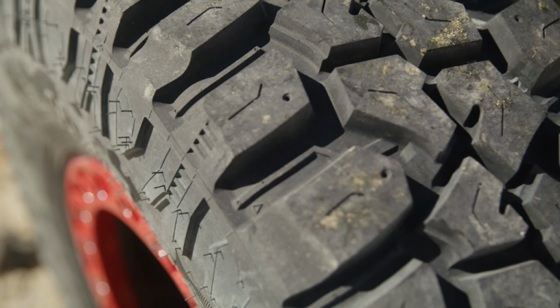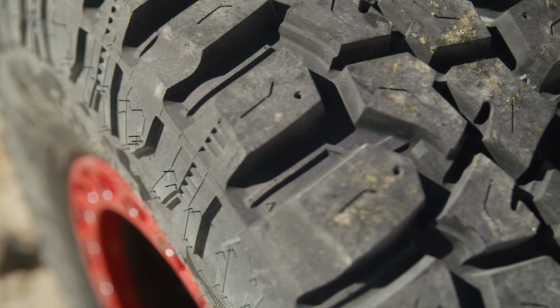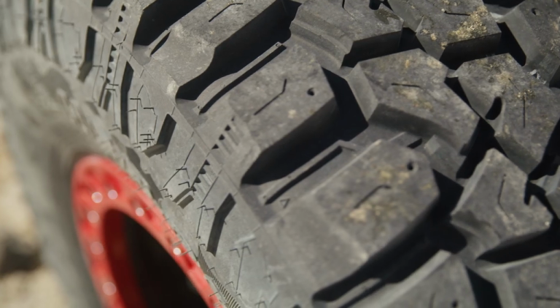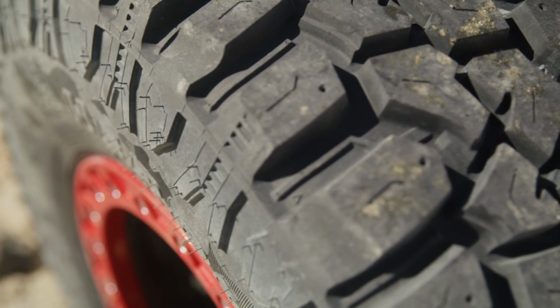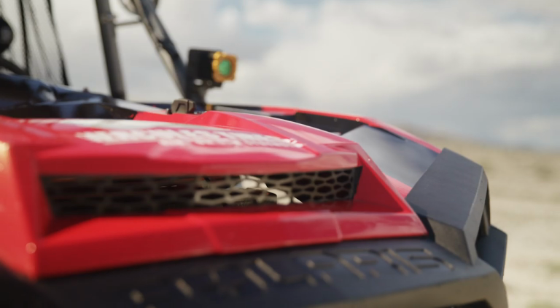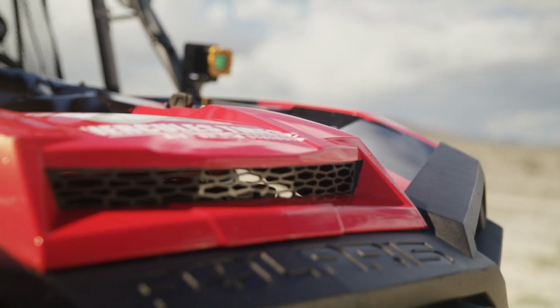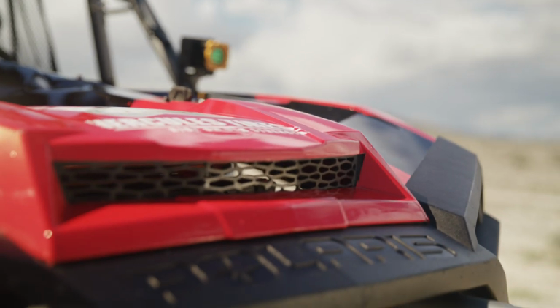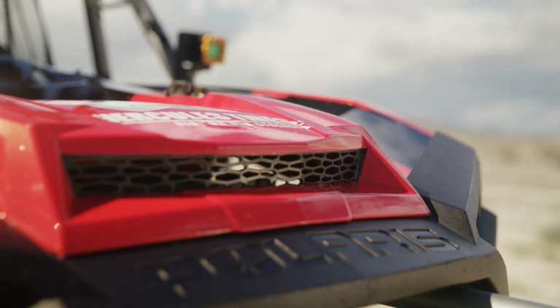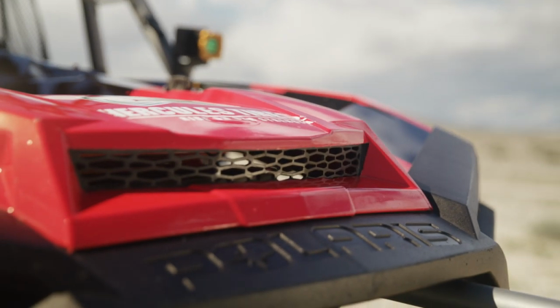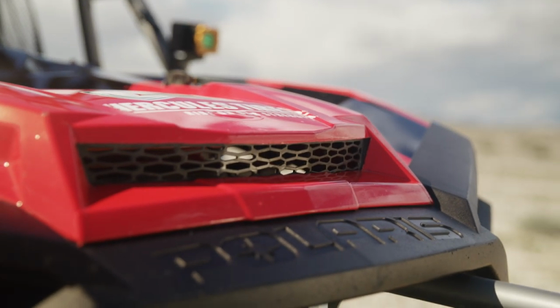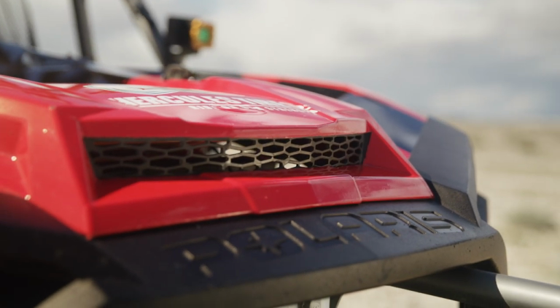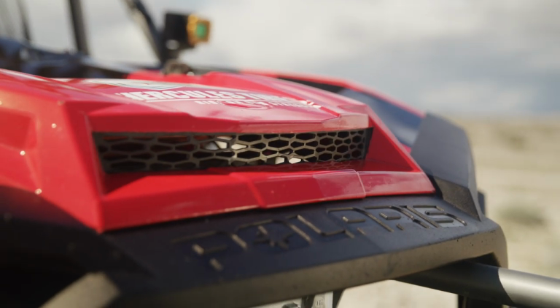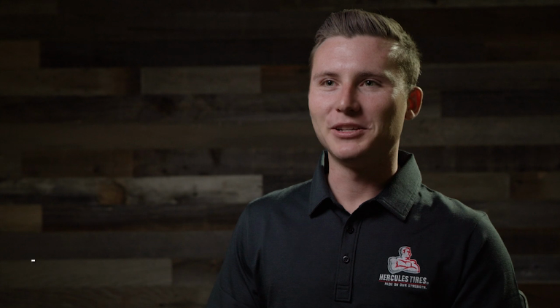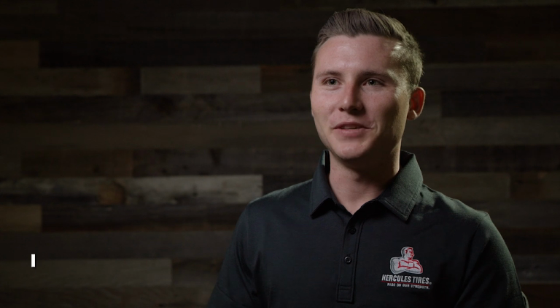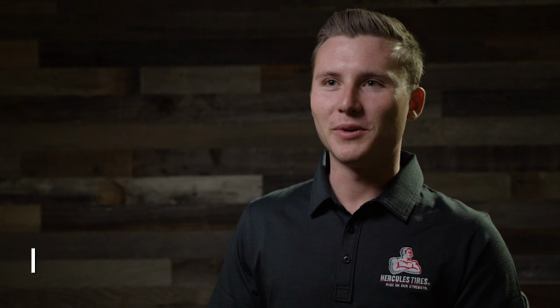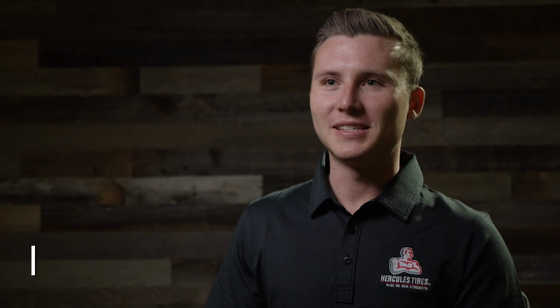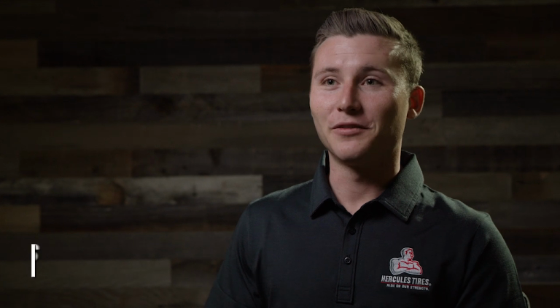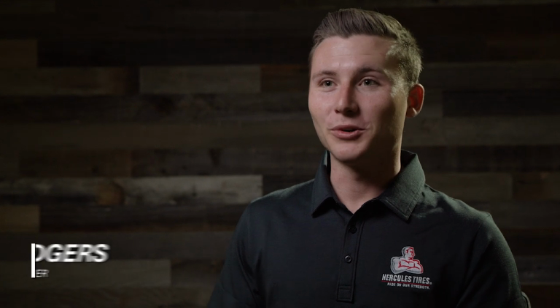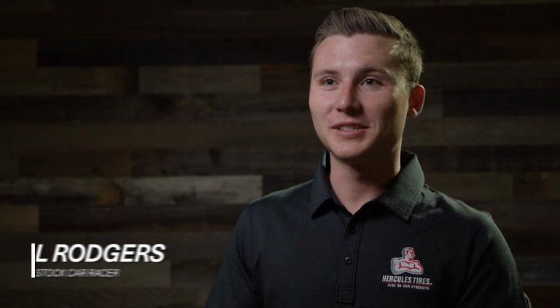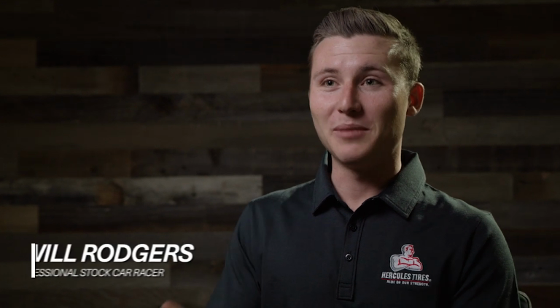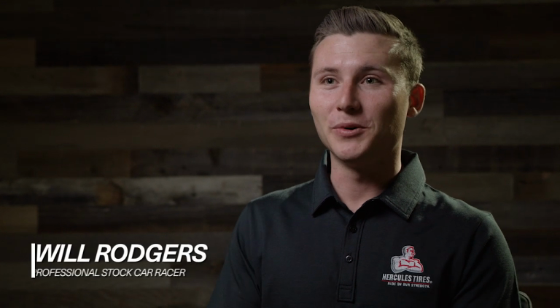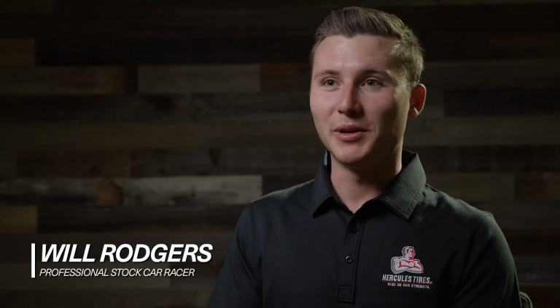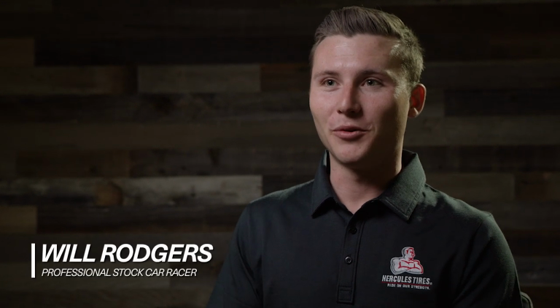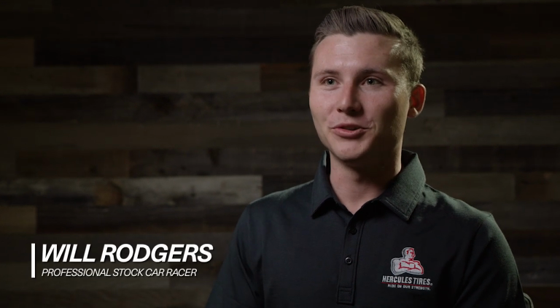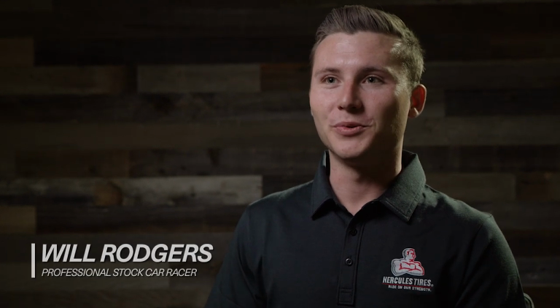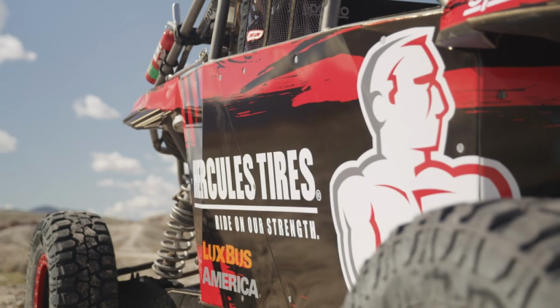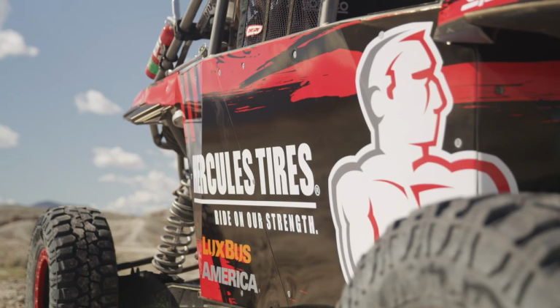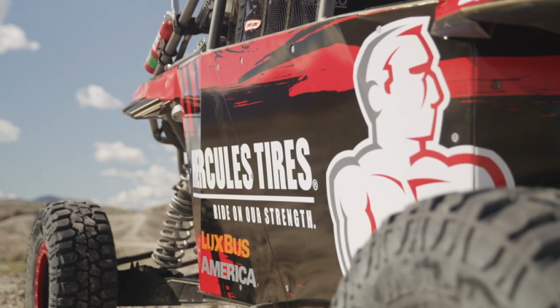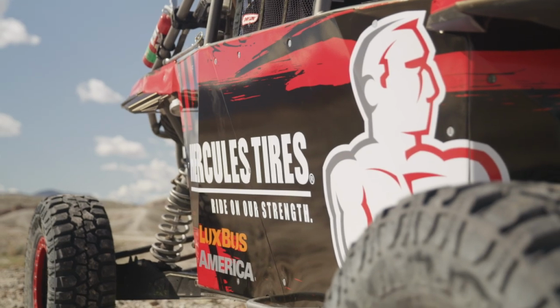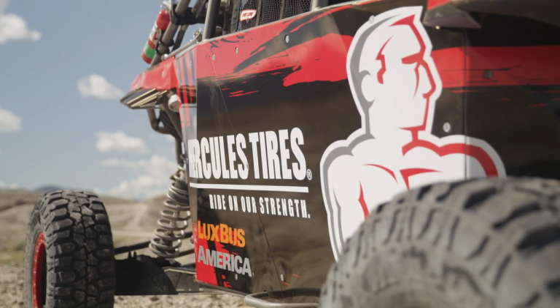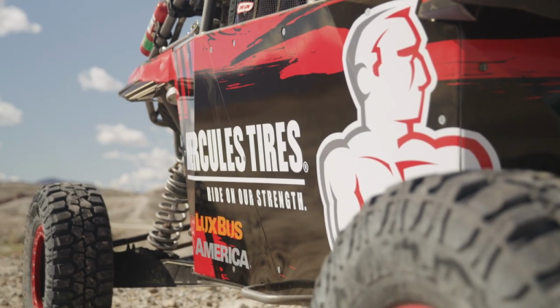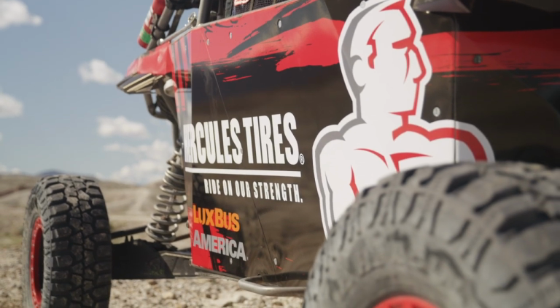Given all of my experience in the past, it's really cool to come back to UTV racing and of course debut at the Mint 400 with Hercules Tire for 2019.